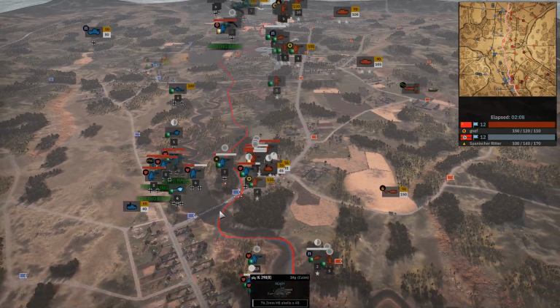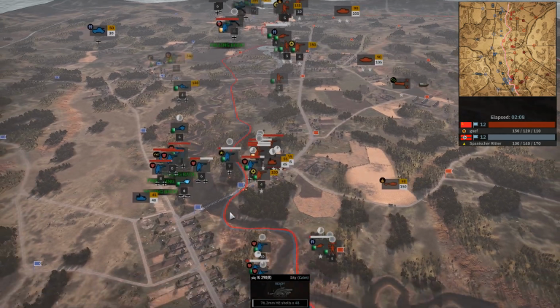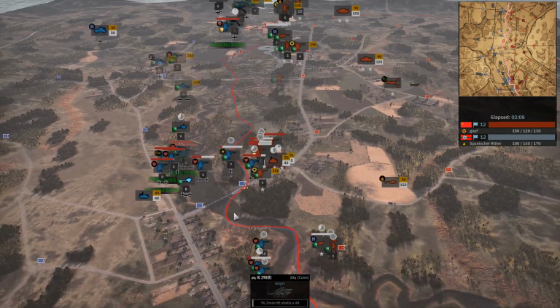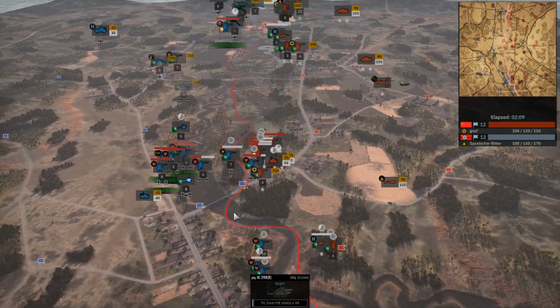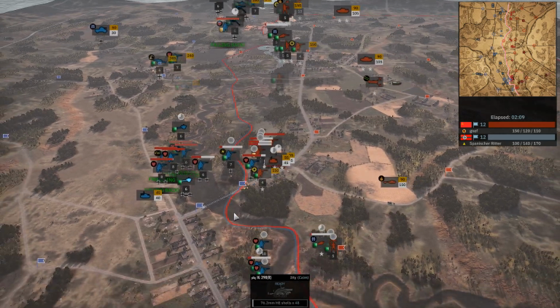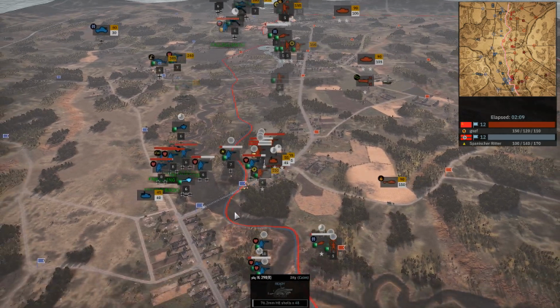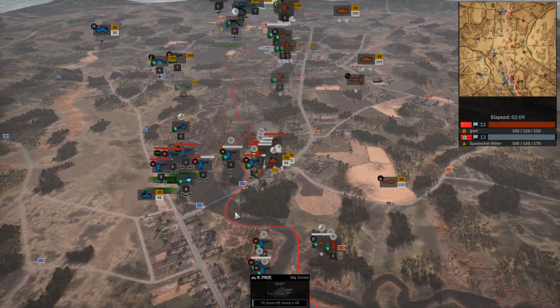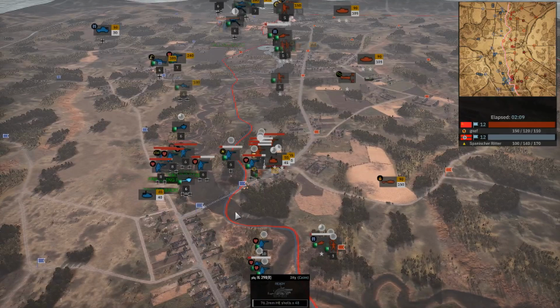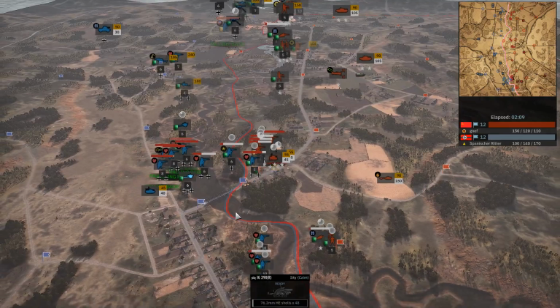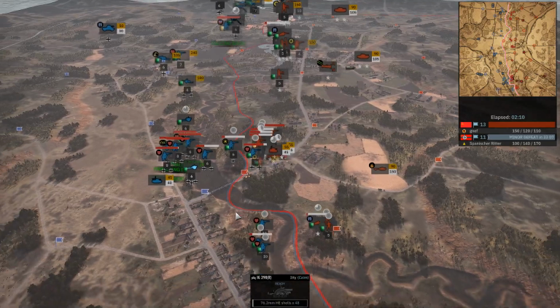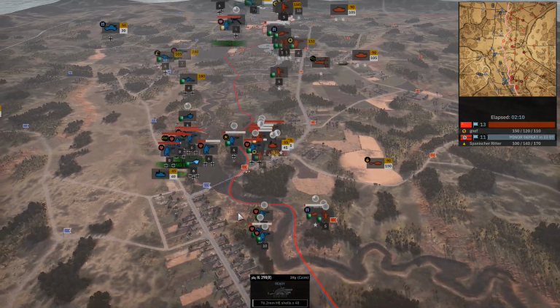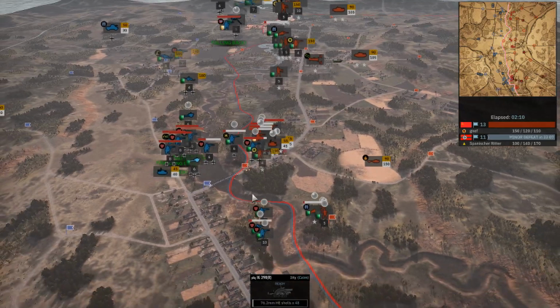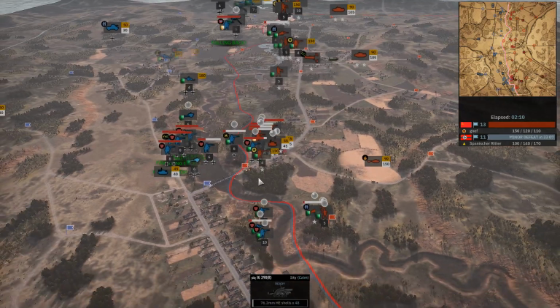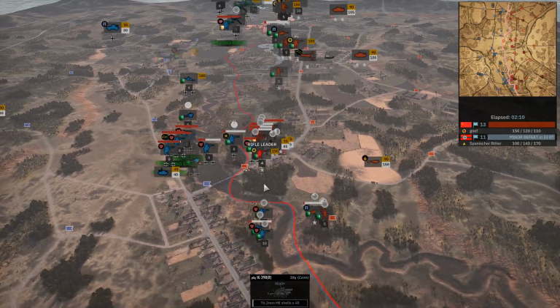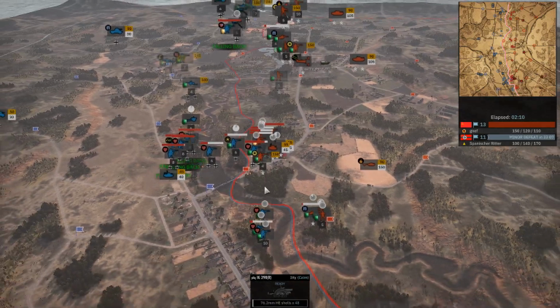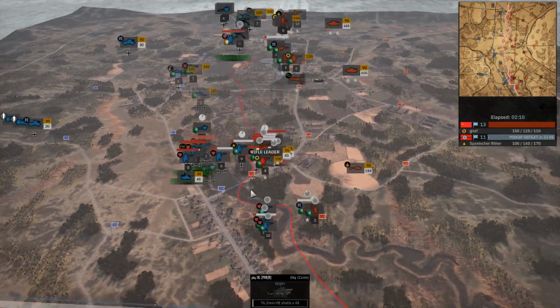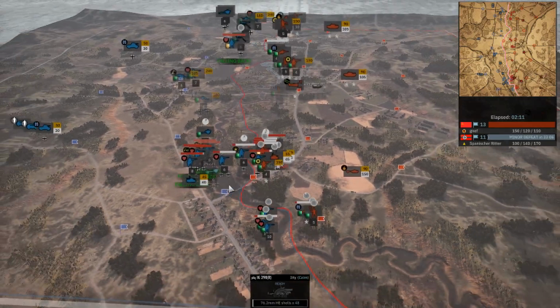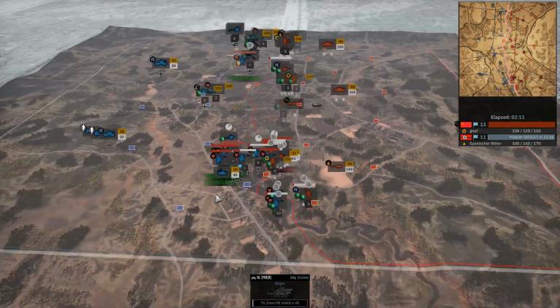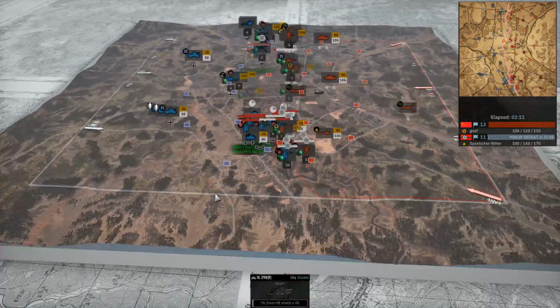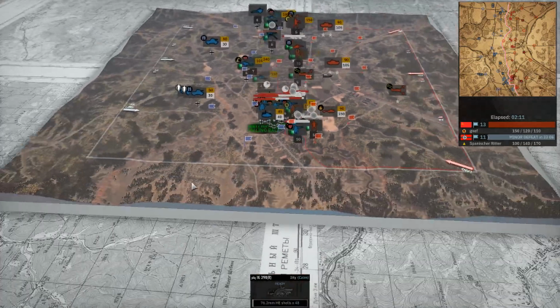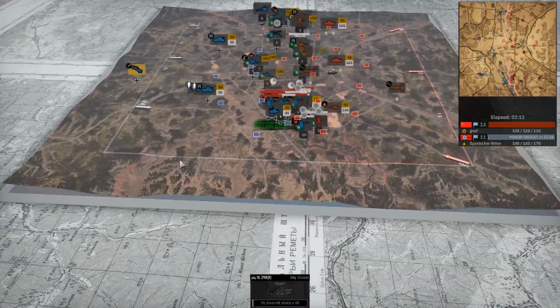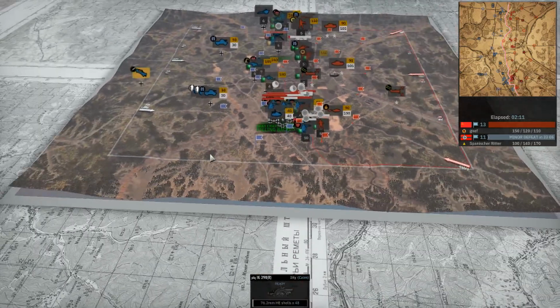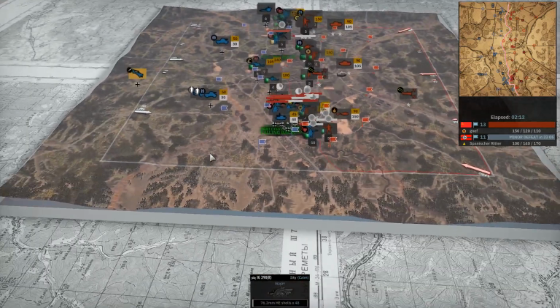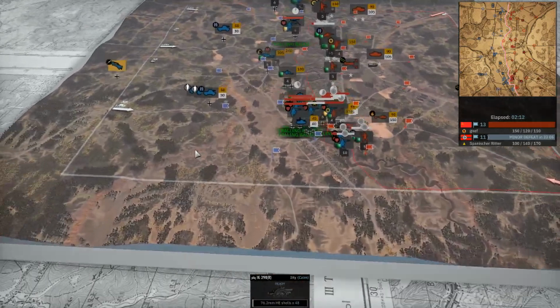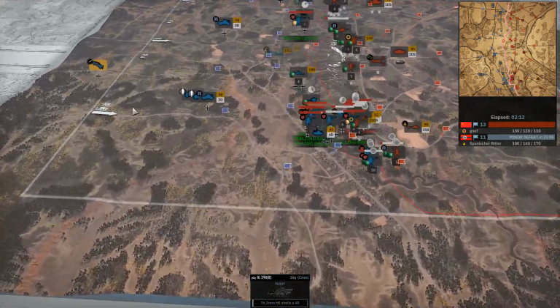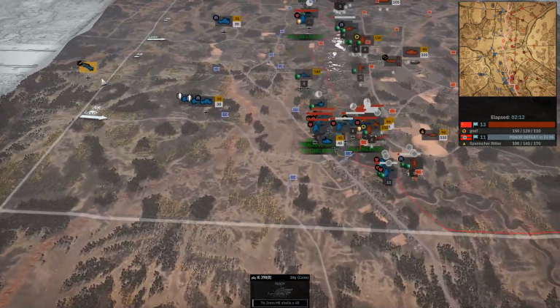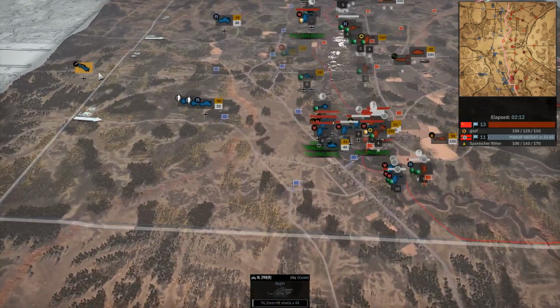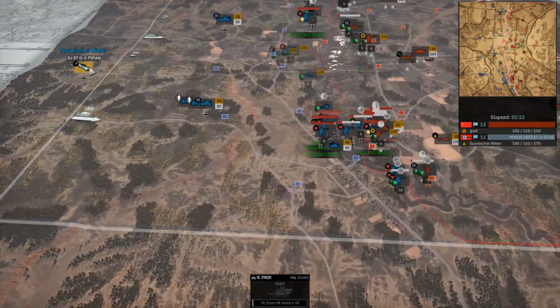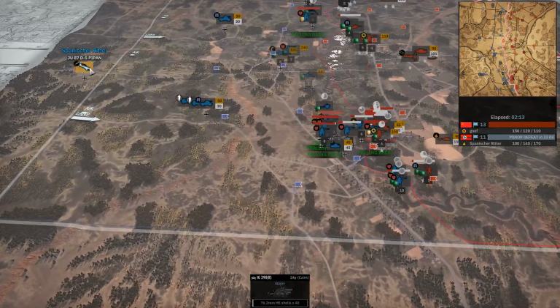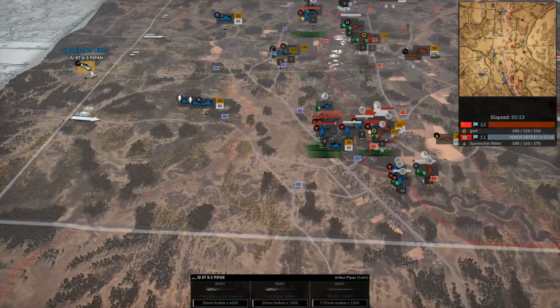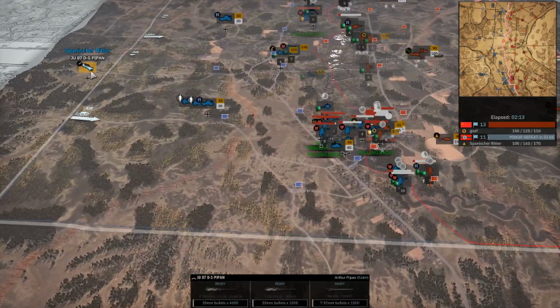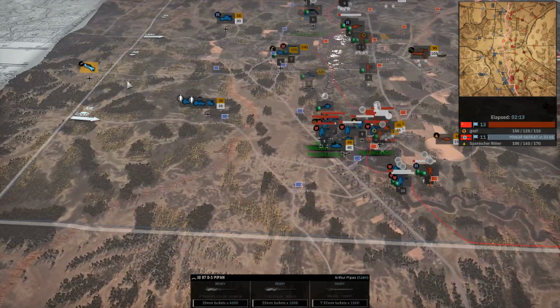Especially as the Typhoon comes in to start nuking the other side of the river — almost killing the commander. That would have been a real big kill. Real ballsy positioning, keeping the commander so close to the front line. Meanwhile, another wave of Shupos being brought on in, as is our first Stuka of the game.